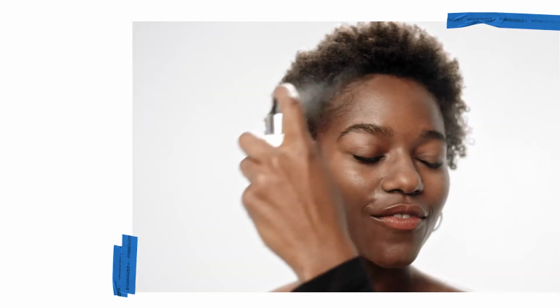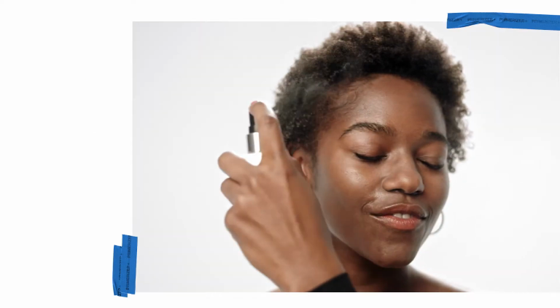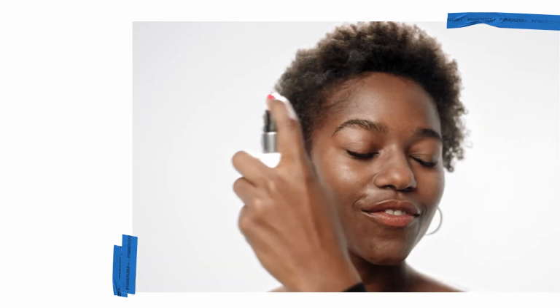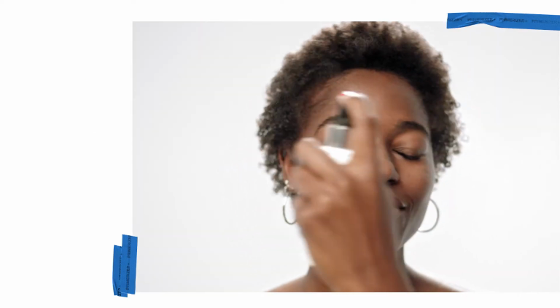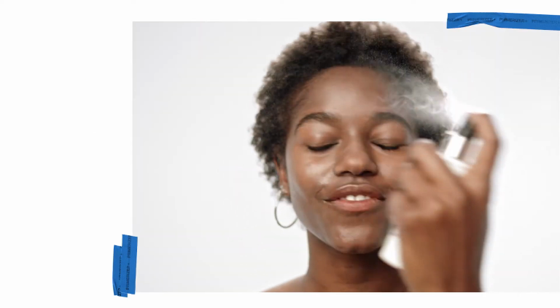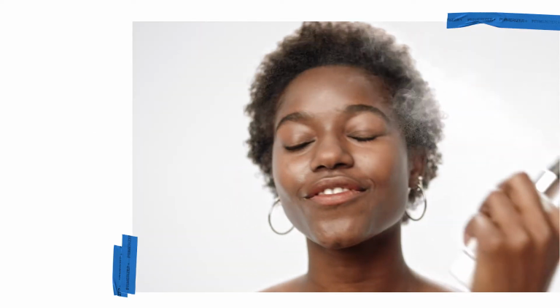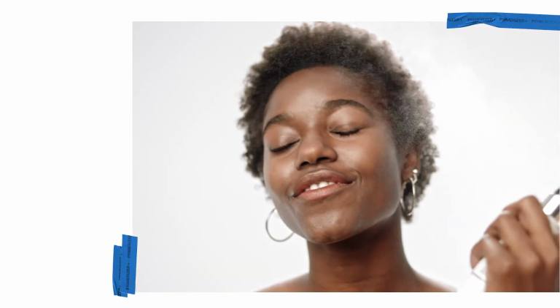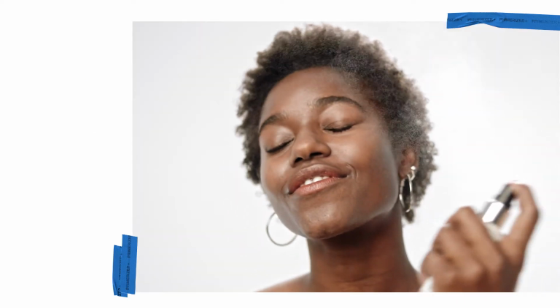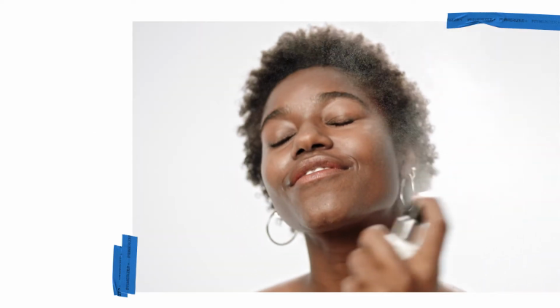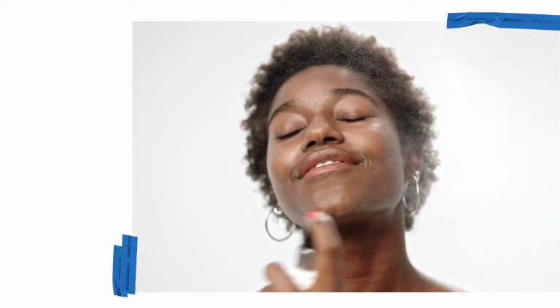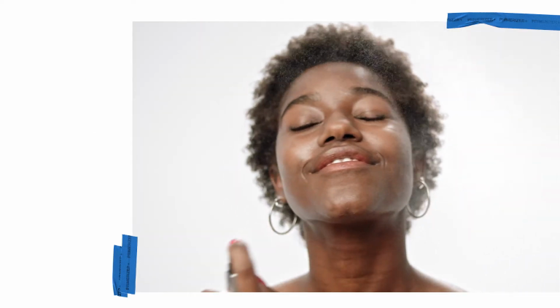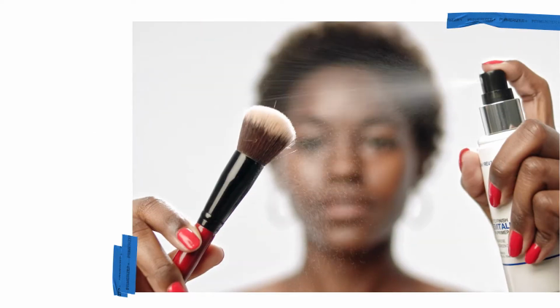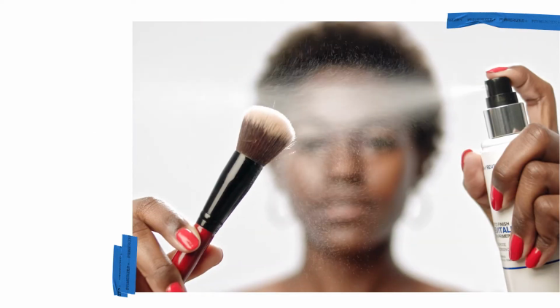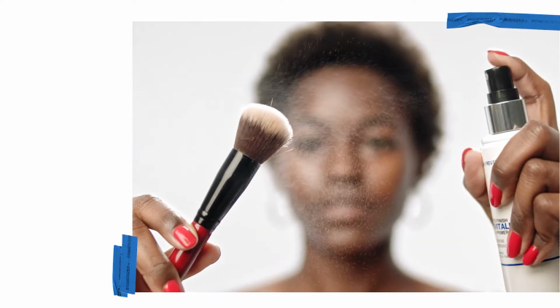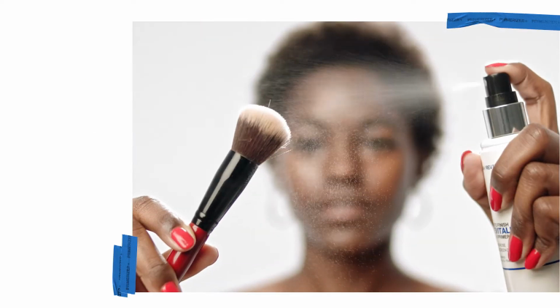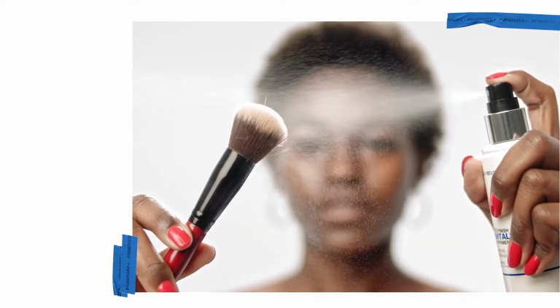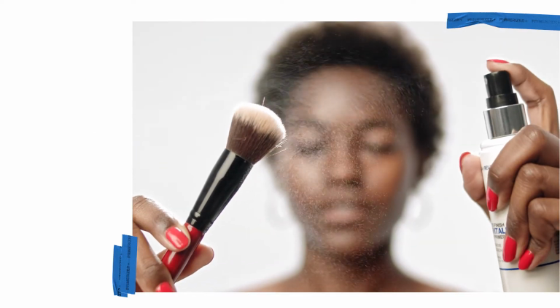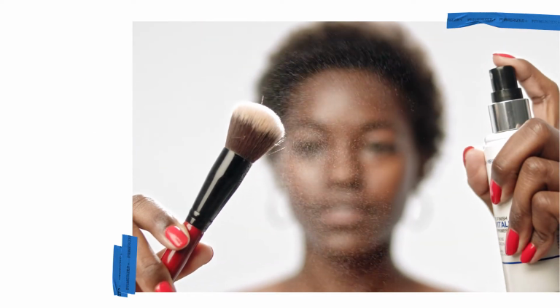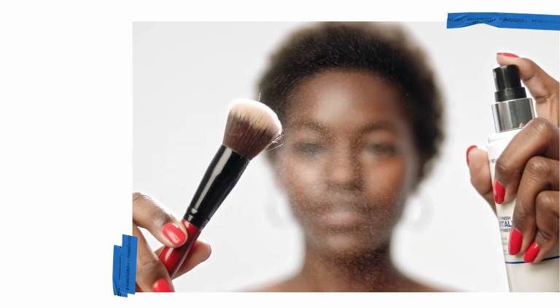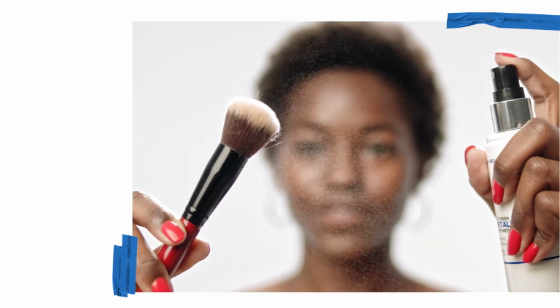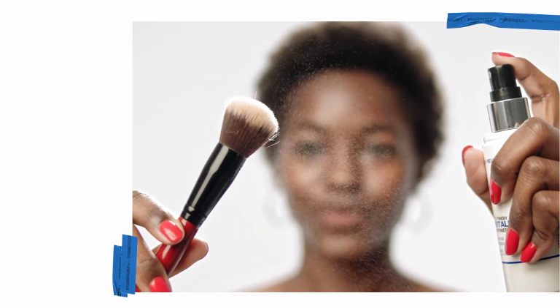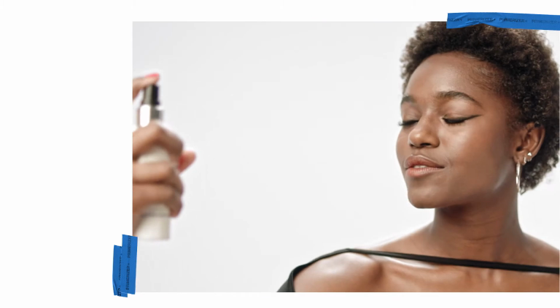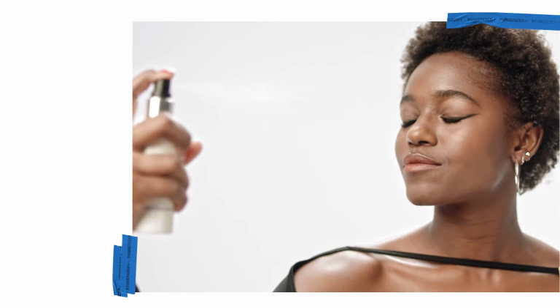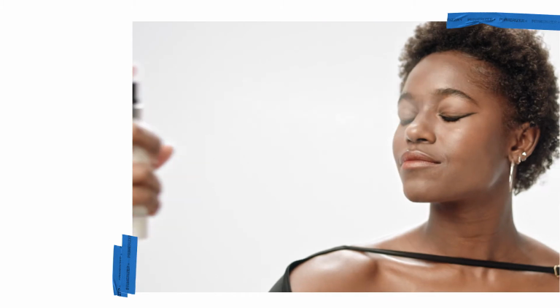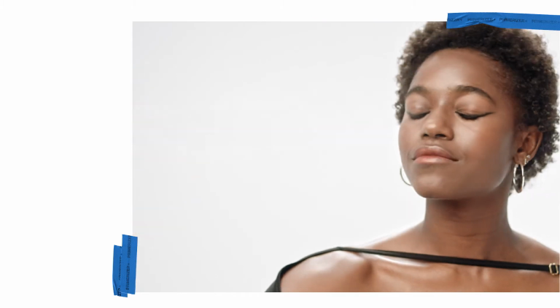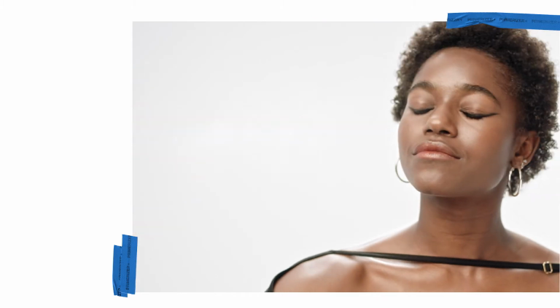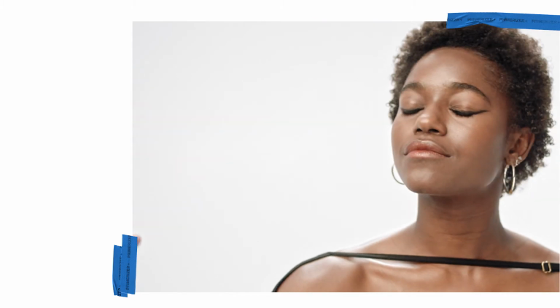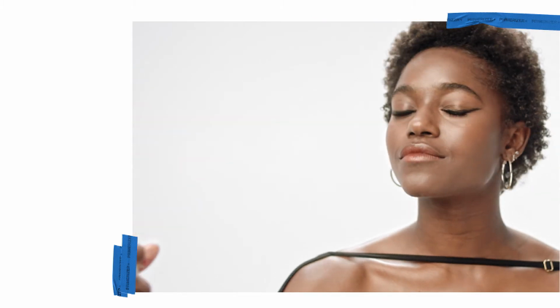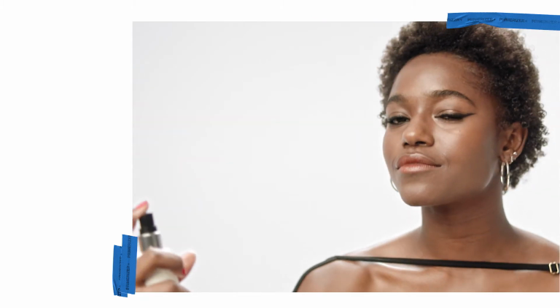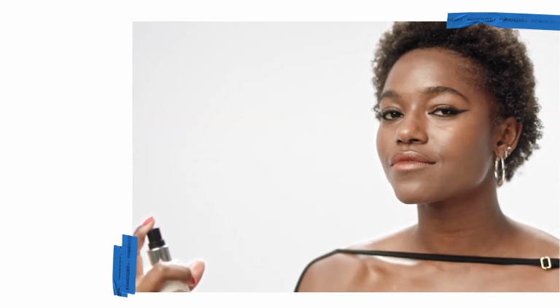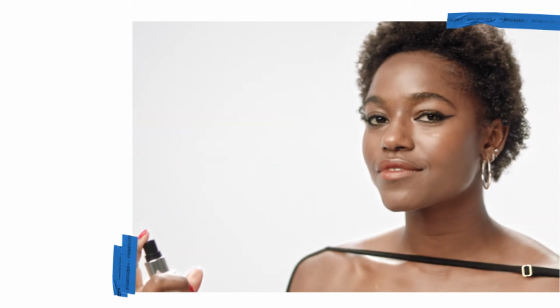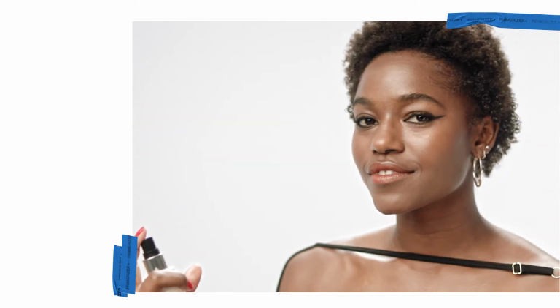I apply it before or after my moisturizer. I spray it on my brushes for a dewy finish and I use it throughout the day to refresh my look.